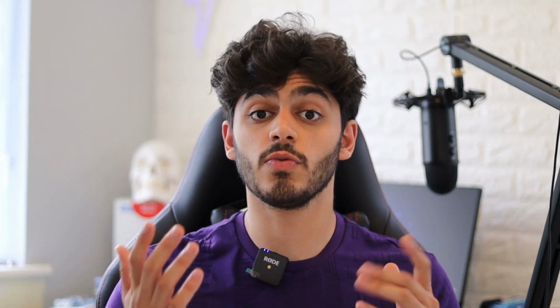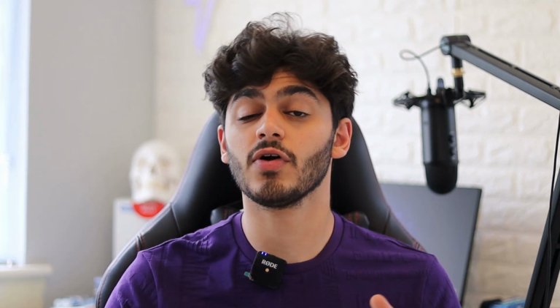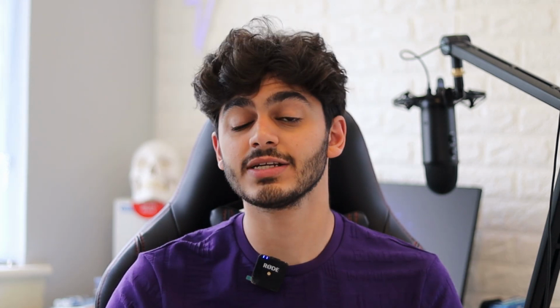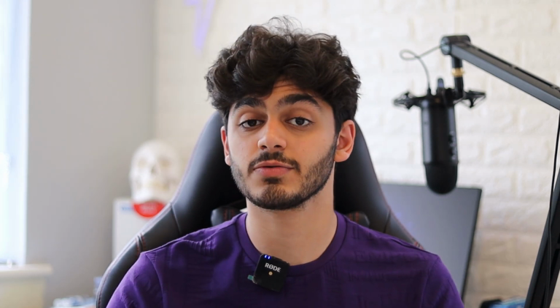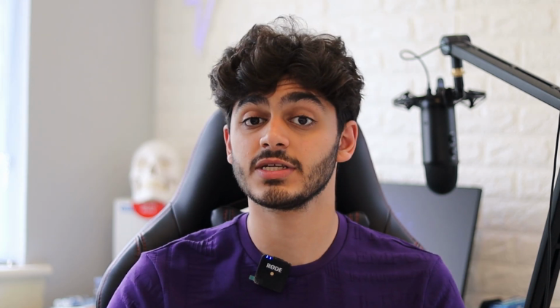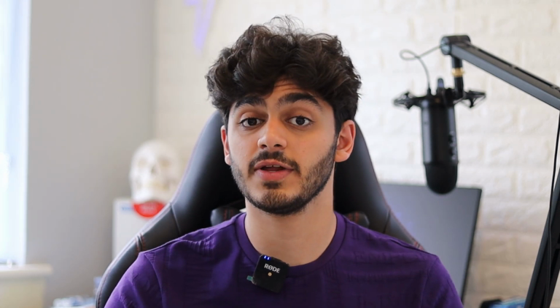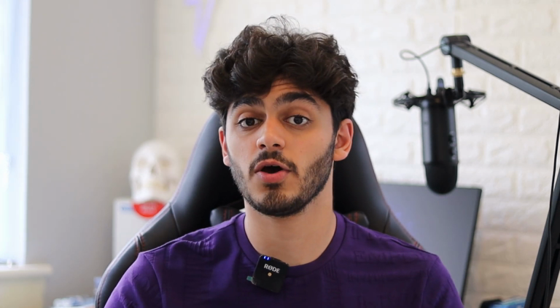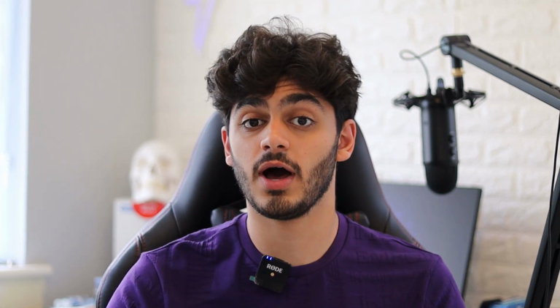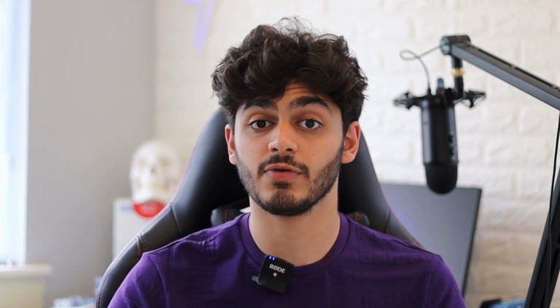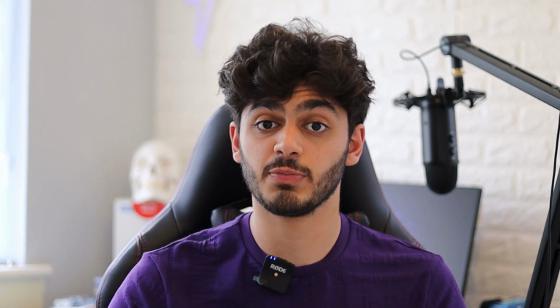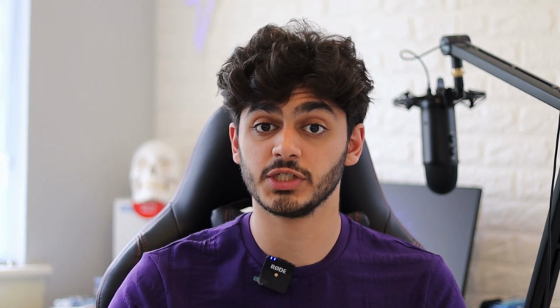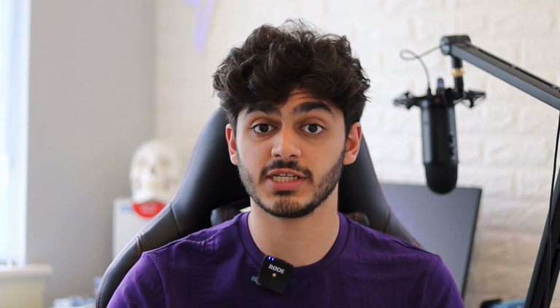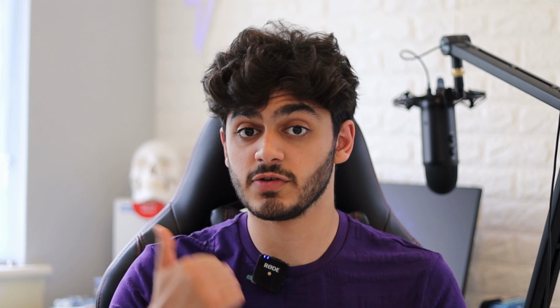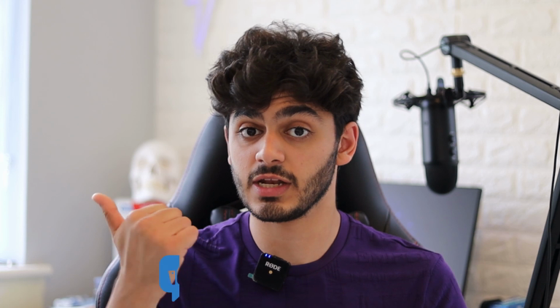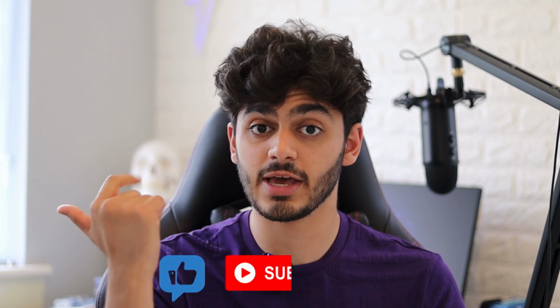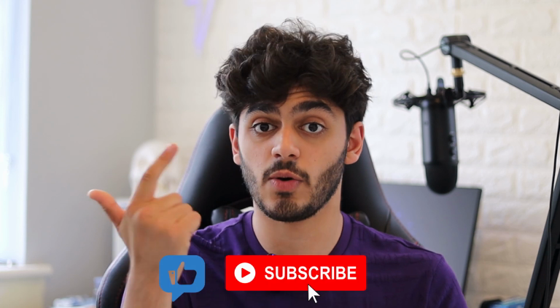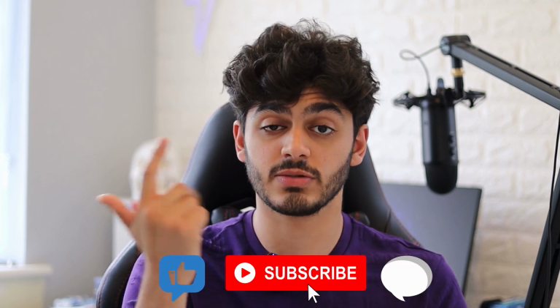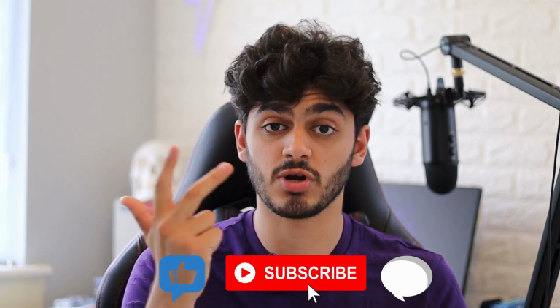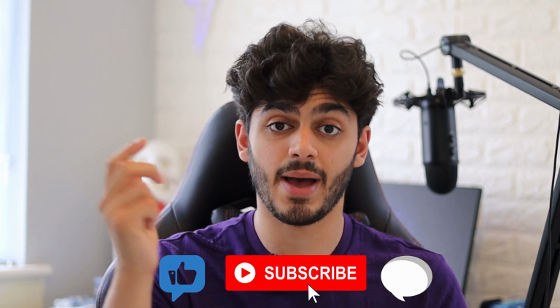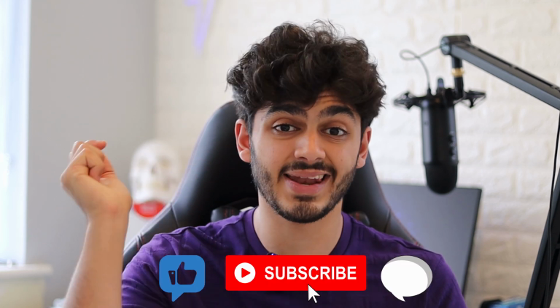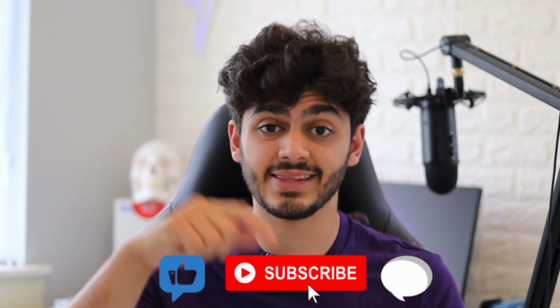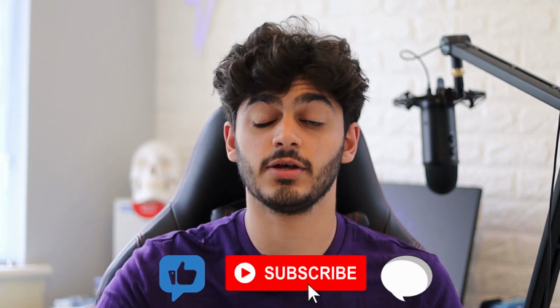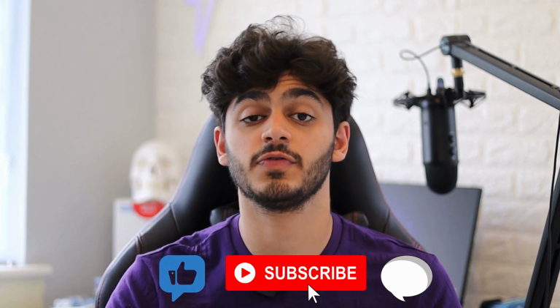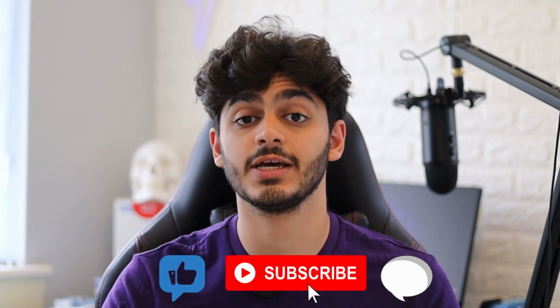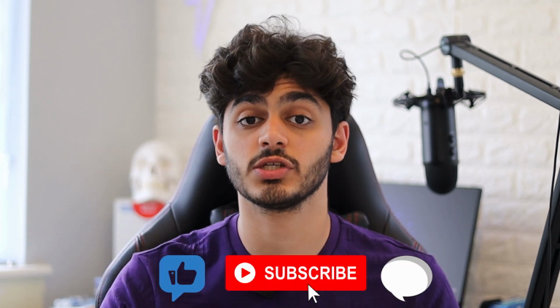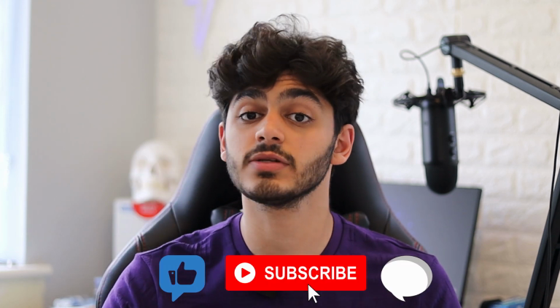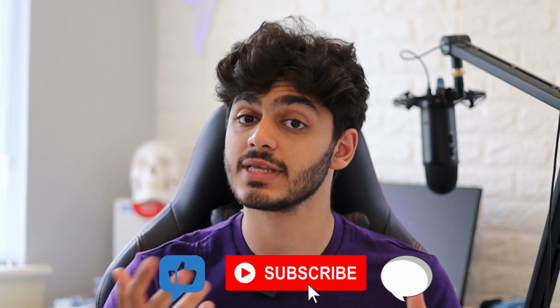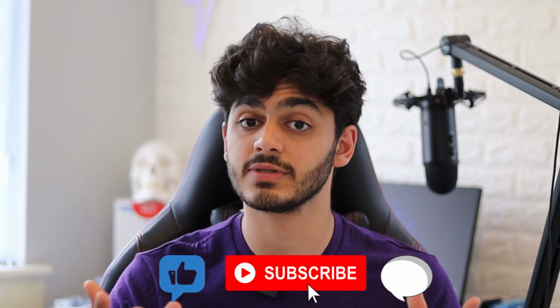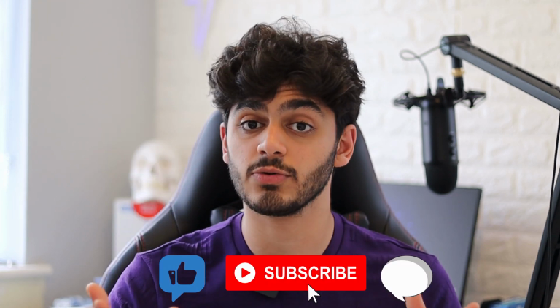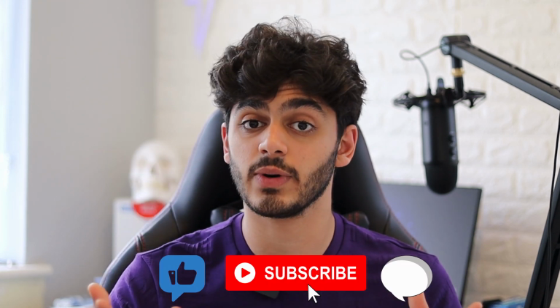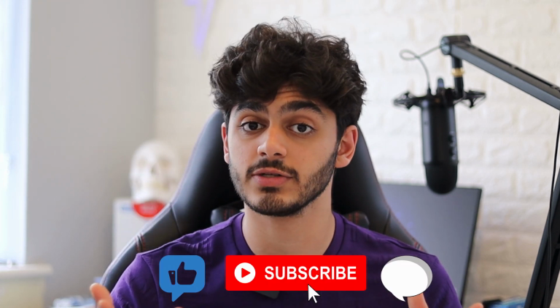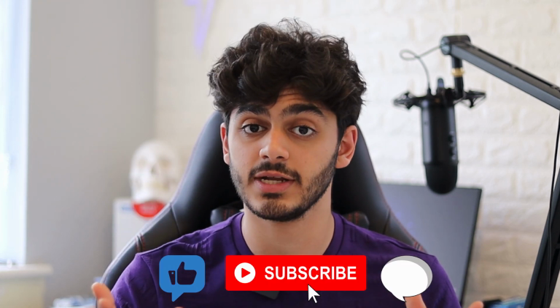Before I get into the rest of the video I'd really appreciate it if you could like, comment, subscribe and hit that notification bell to stay up to date with all my content.